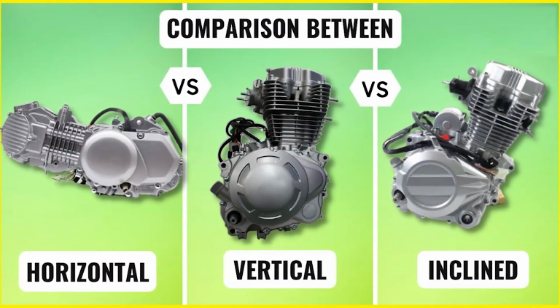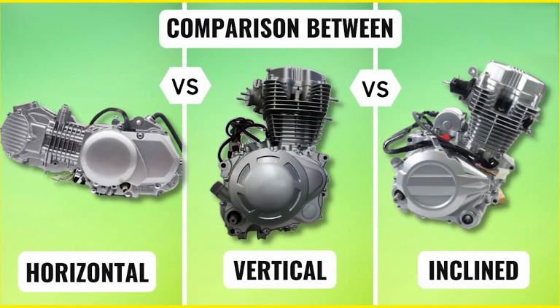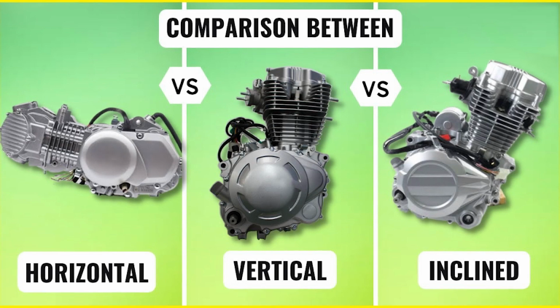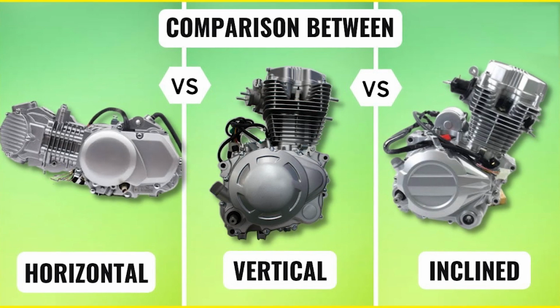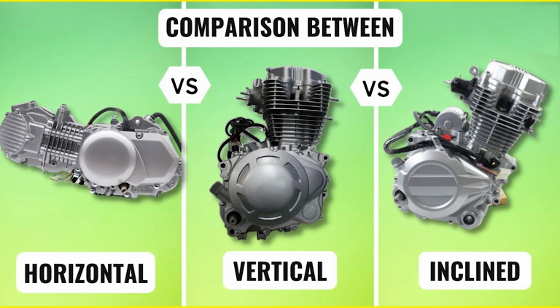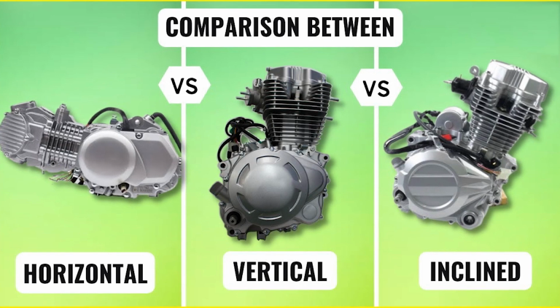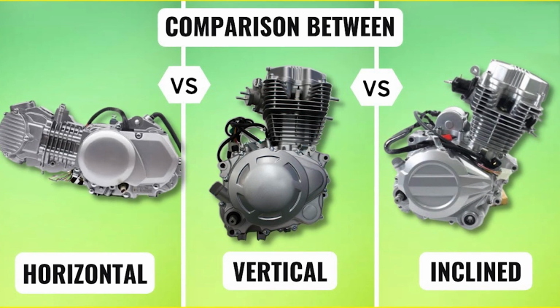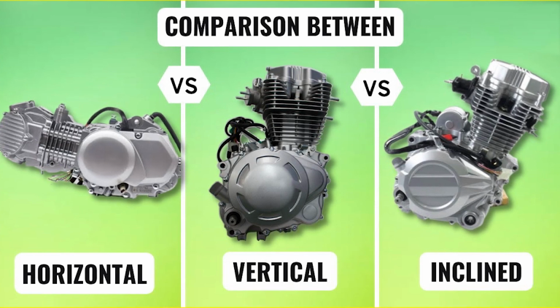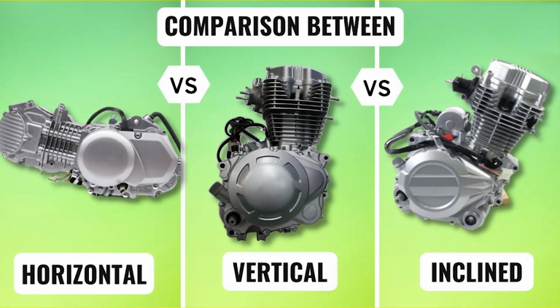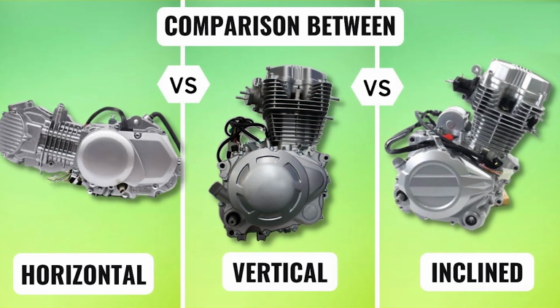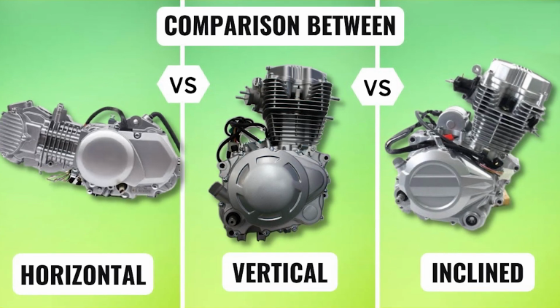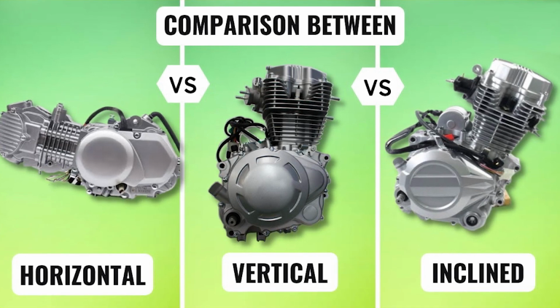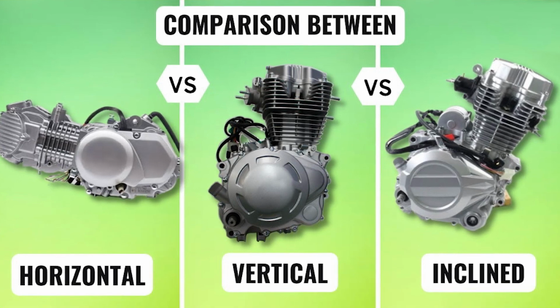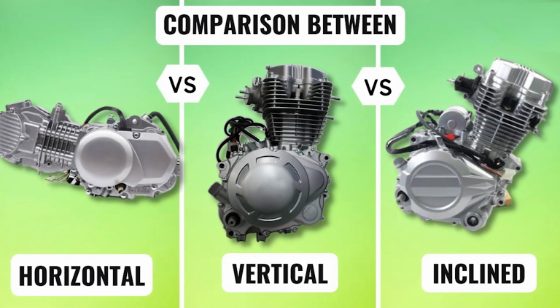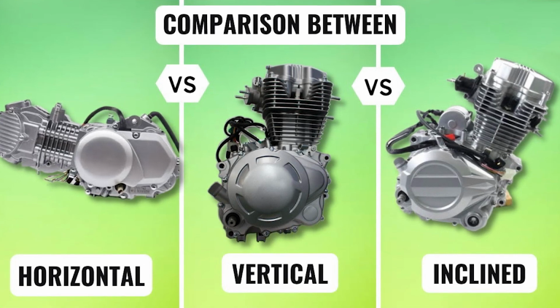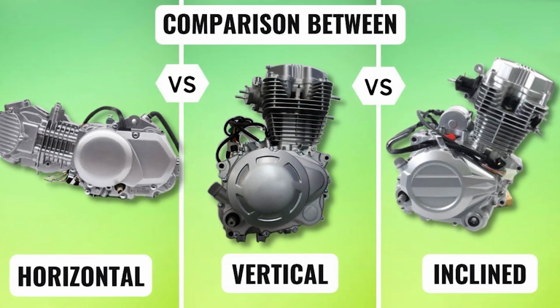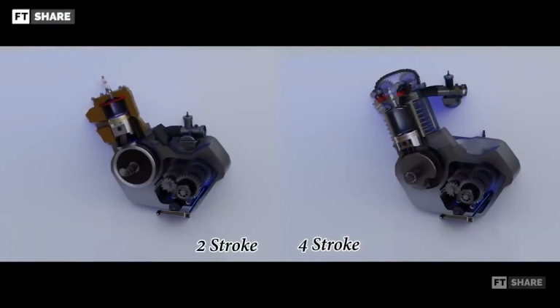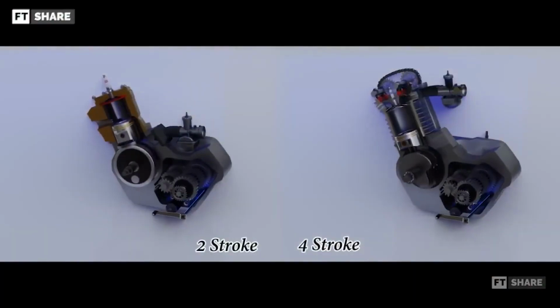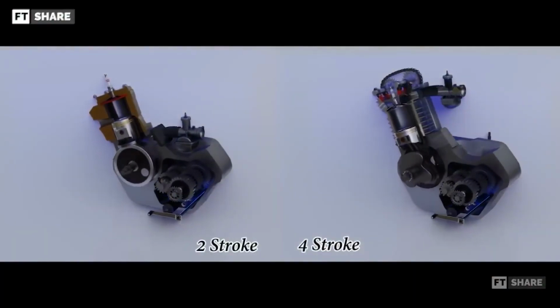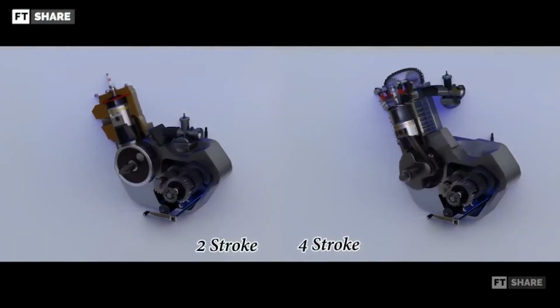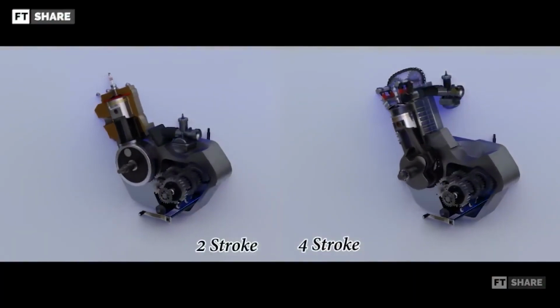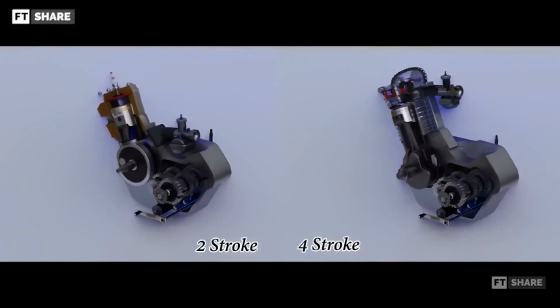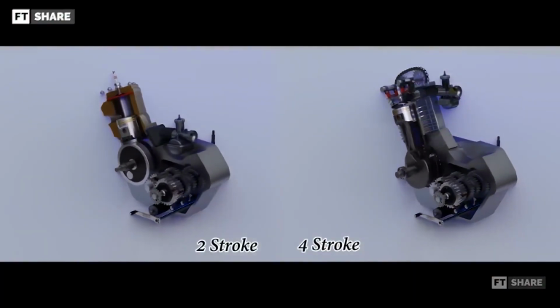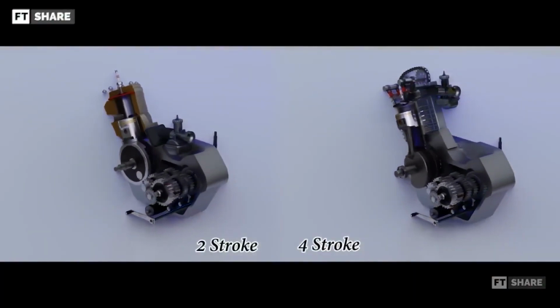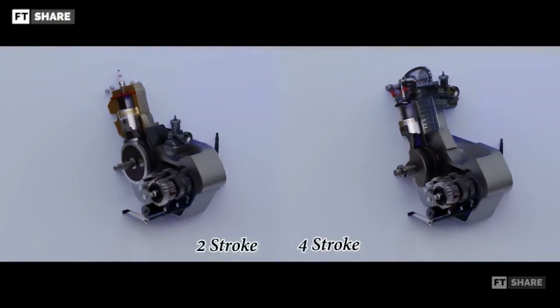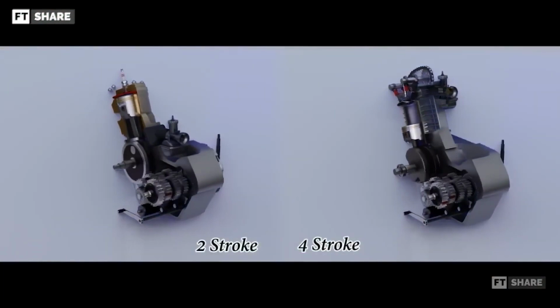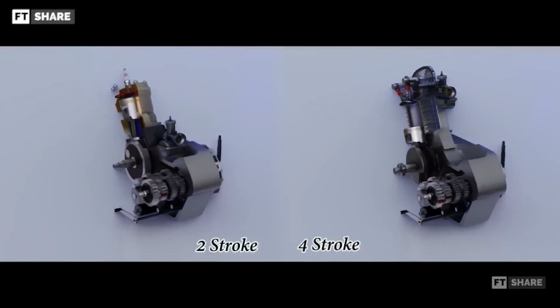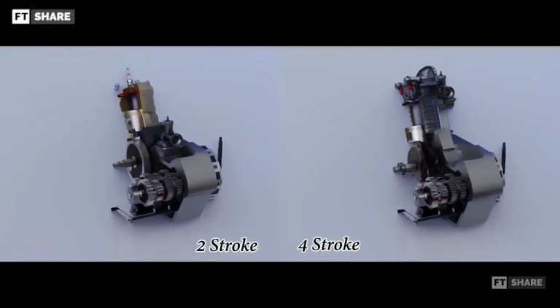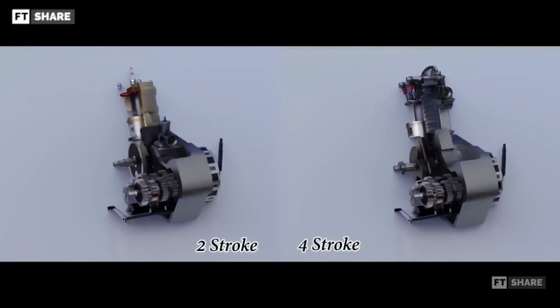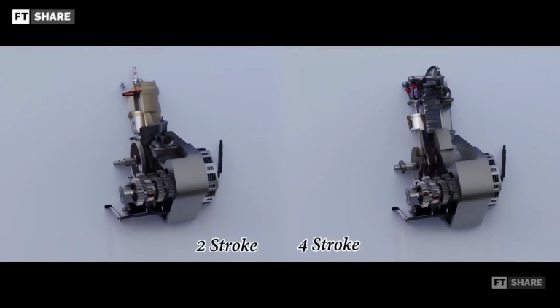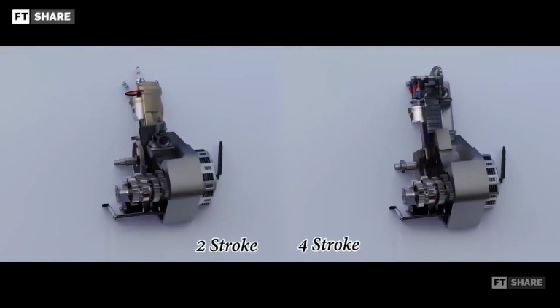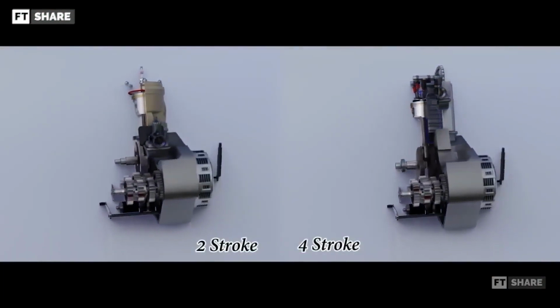So, which motor orientation works best for you? You can write in the comments below — we would love to hear your thoughts.